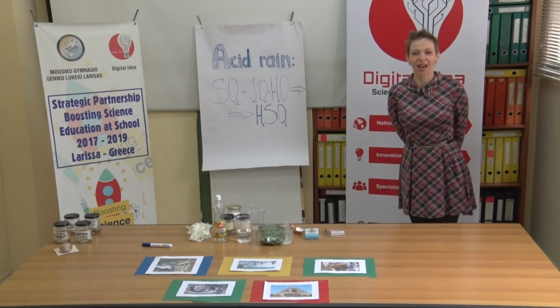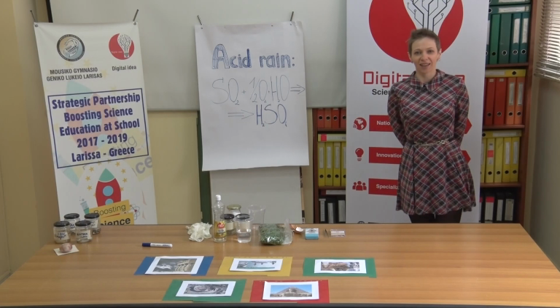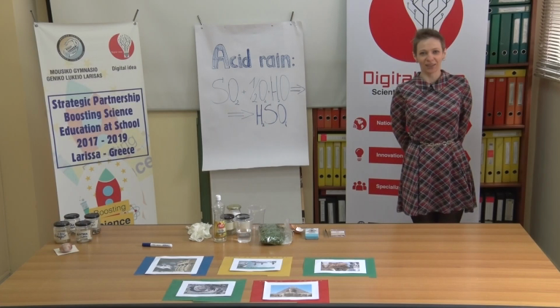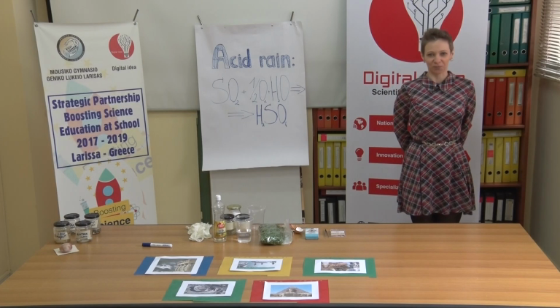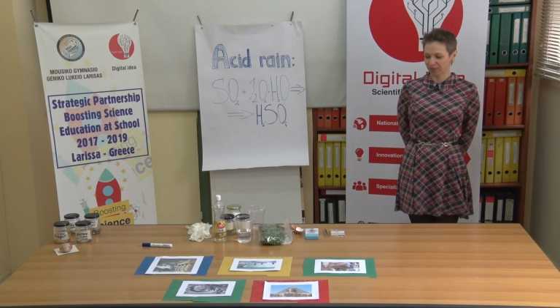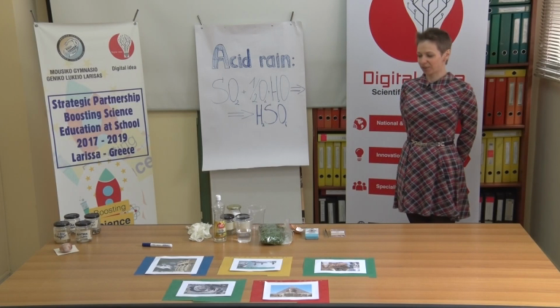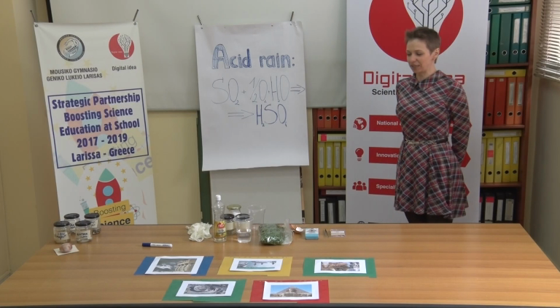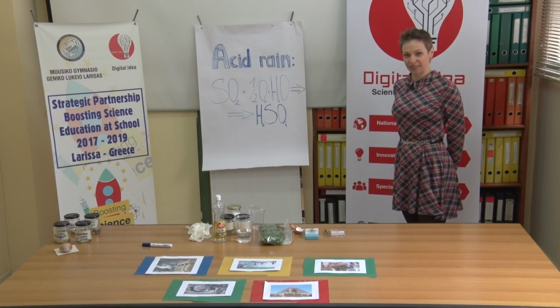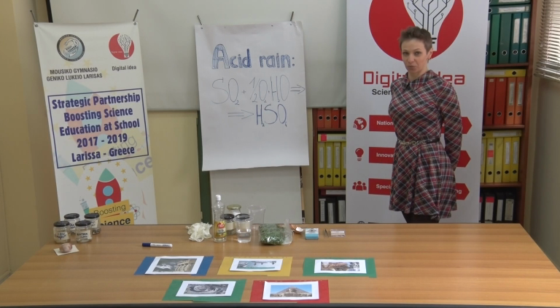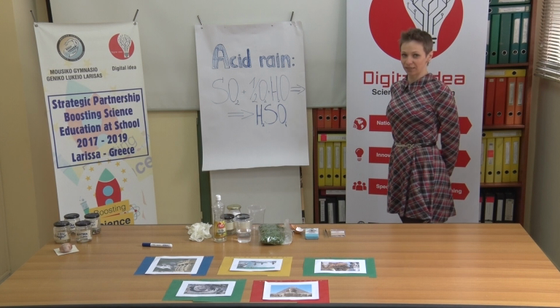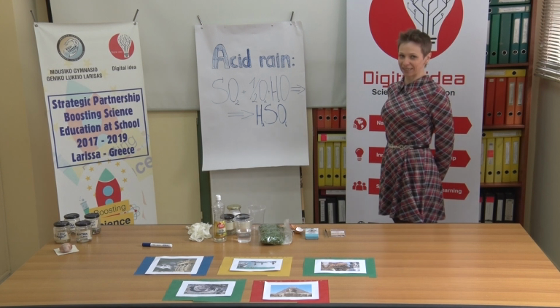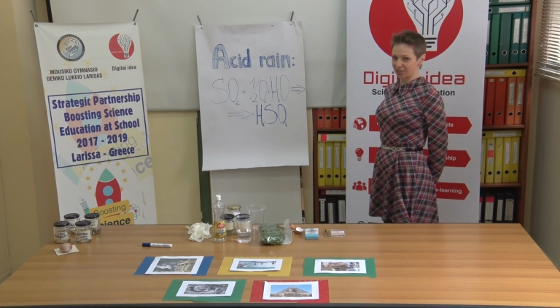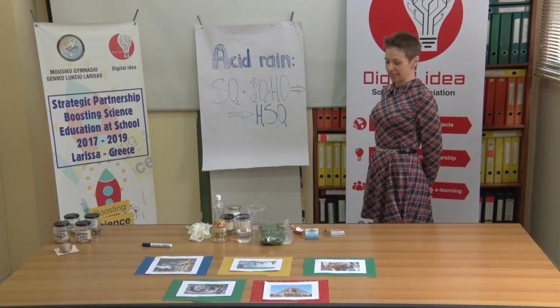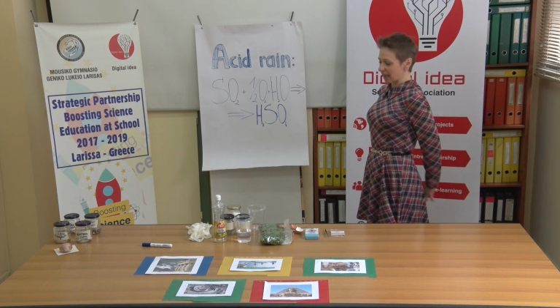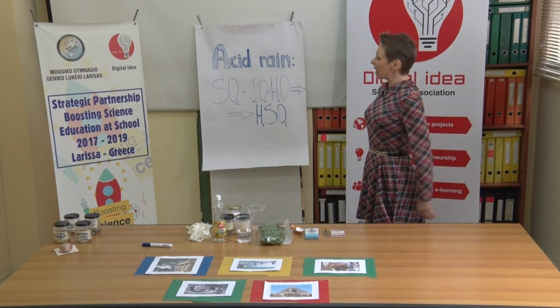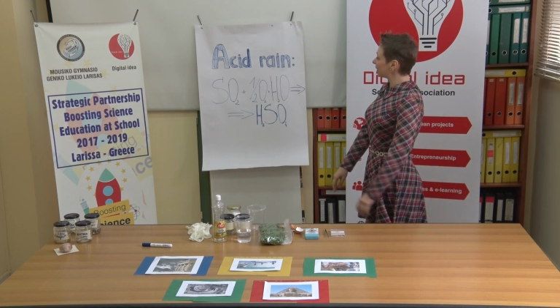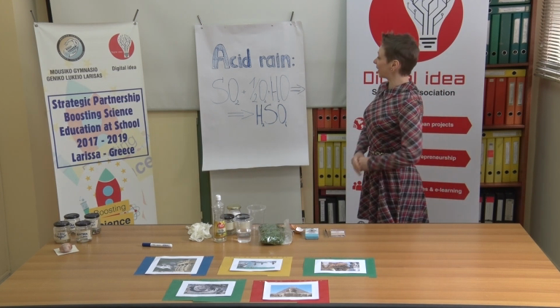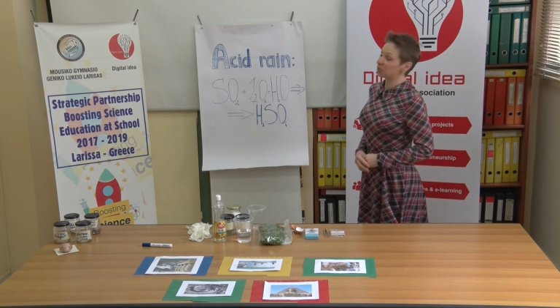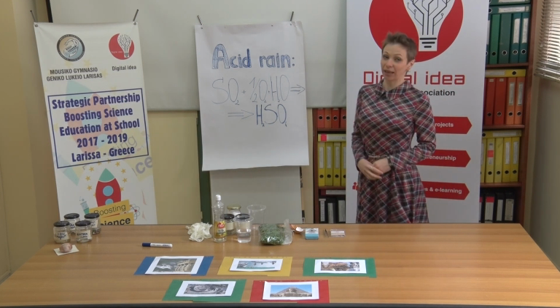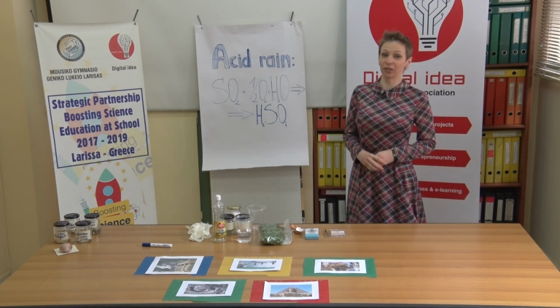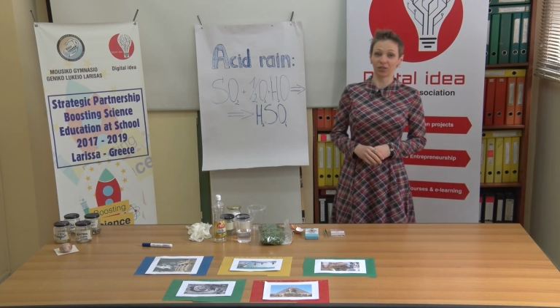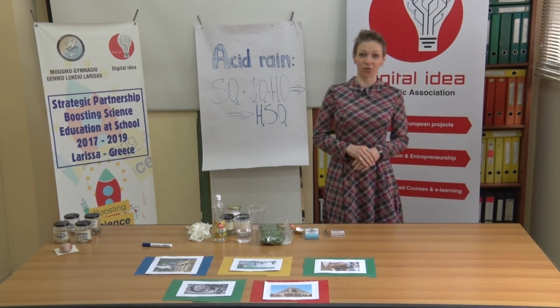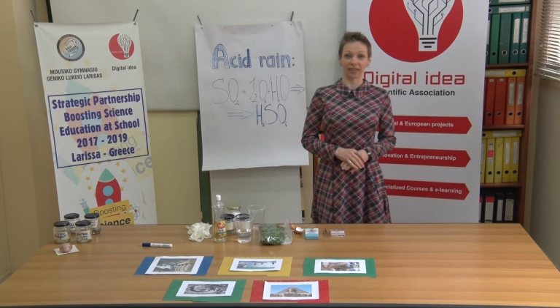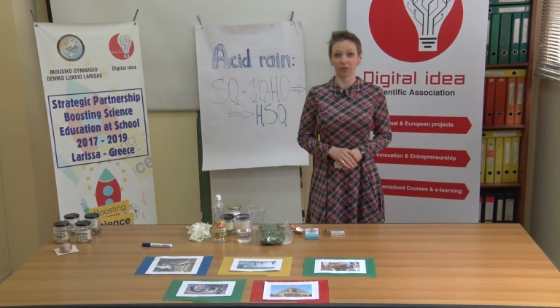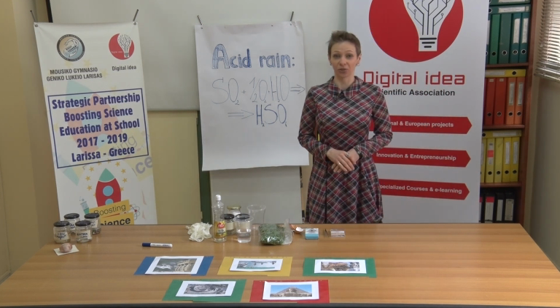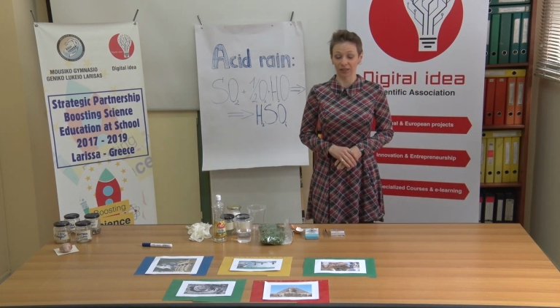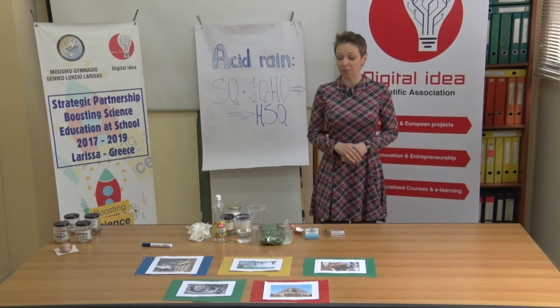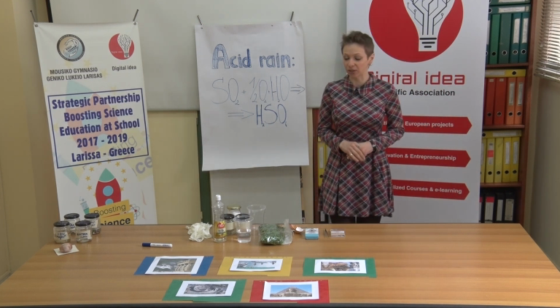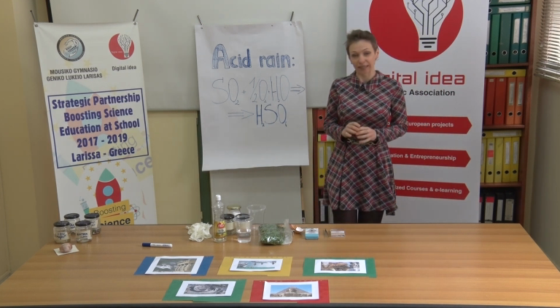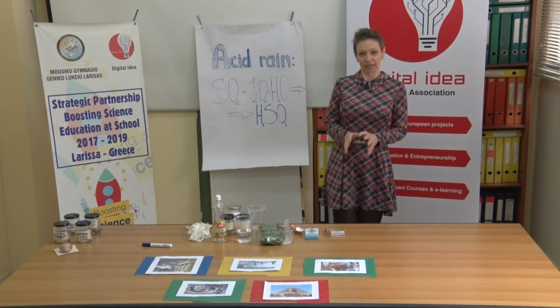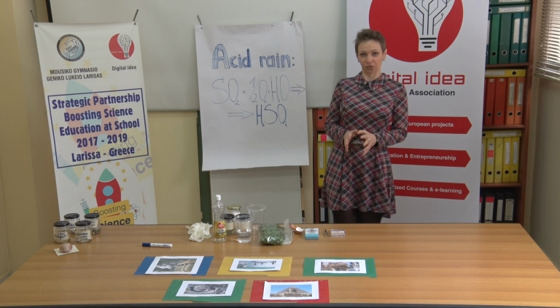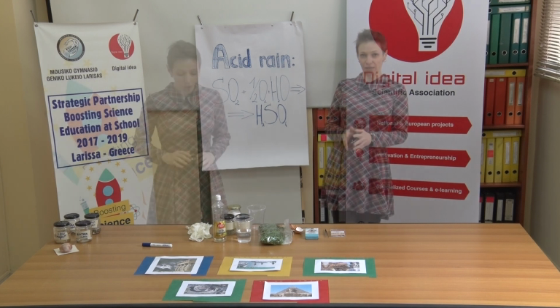Hello, greetings from Various Degrees. Today we are going to talk in our tutorial about acid rain.